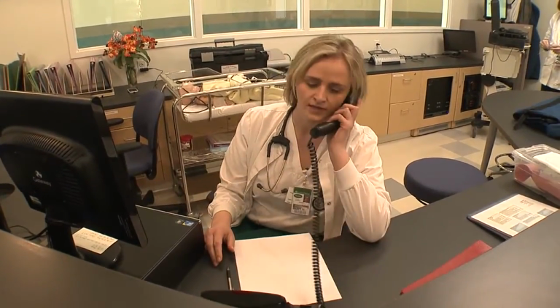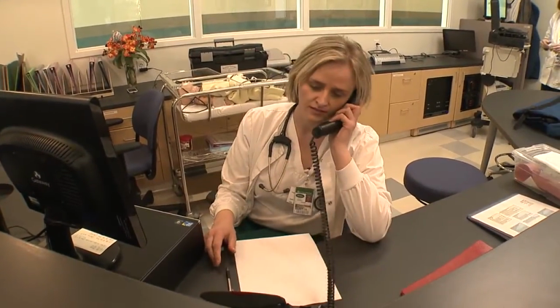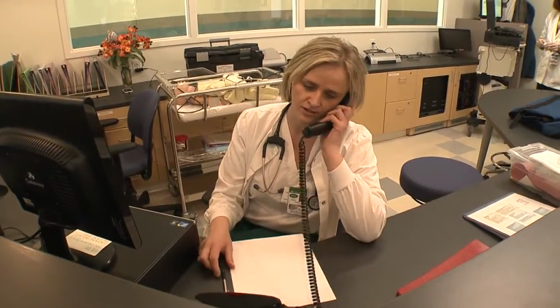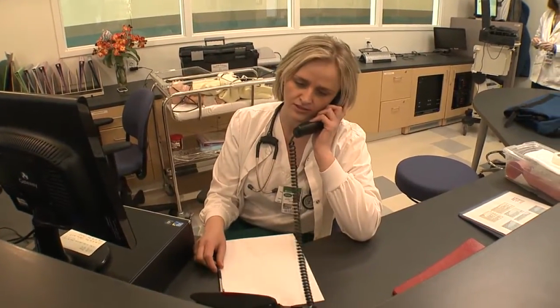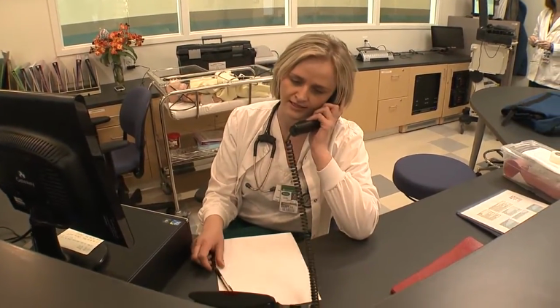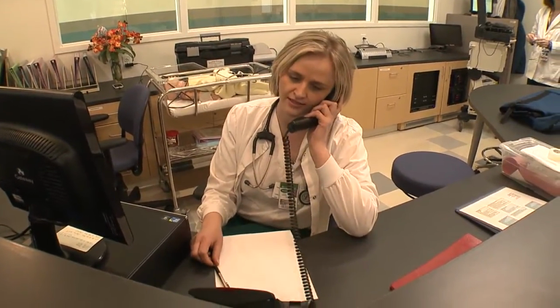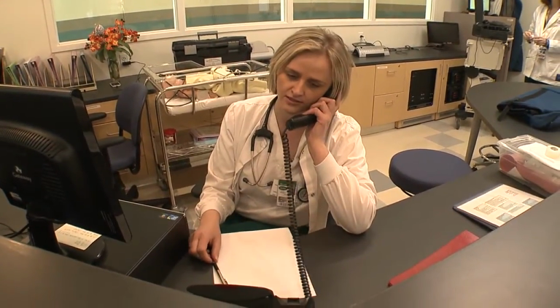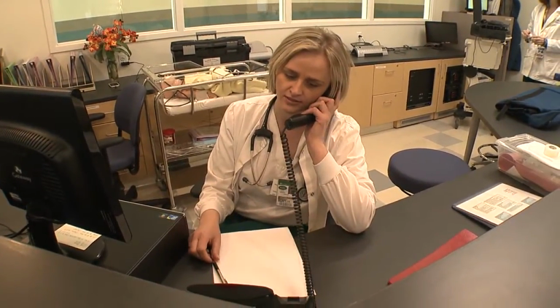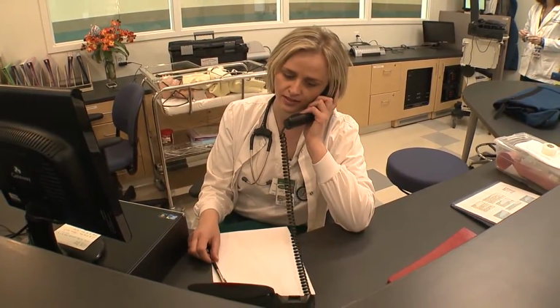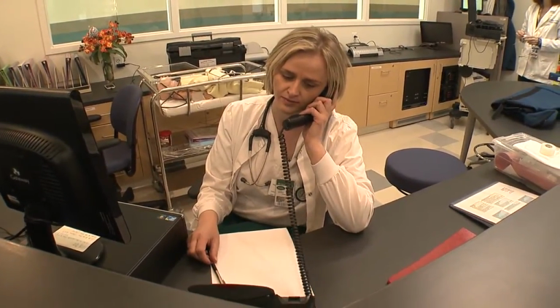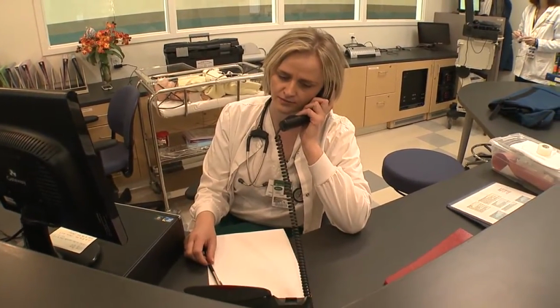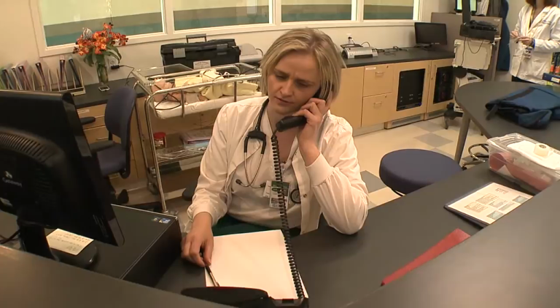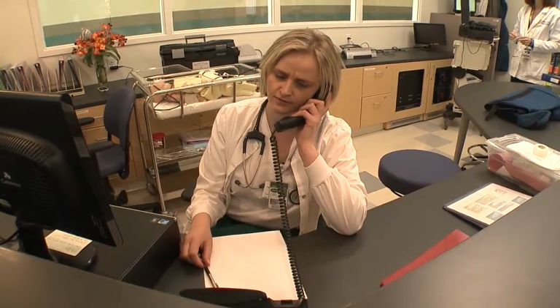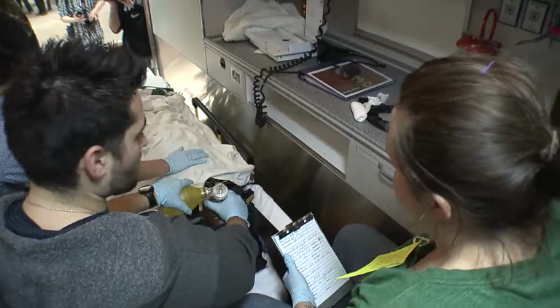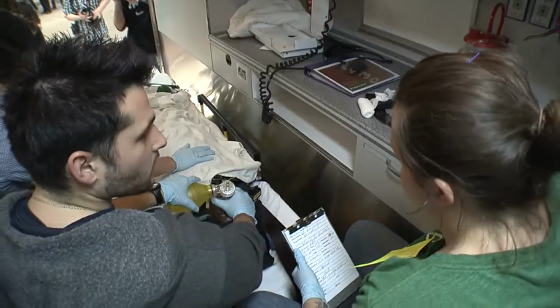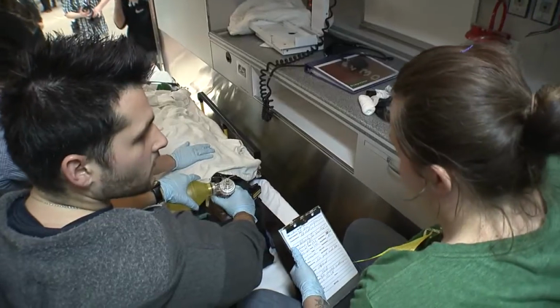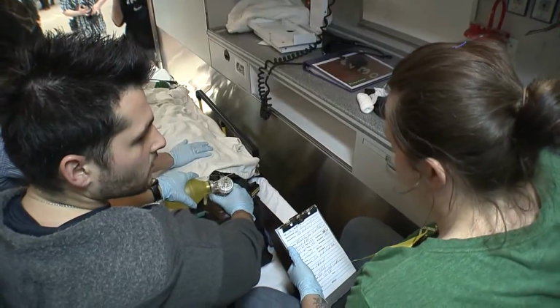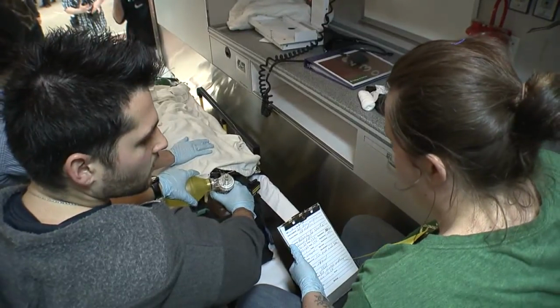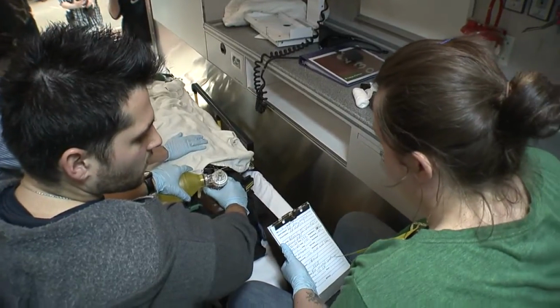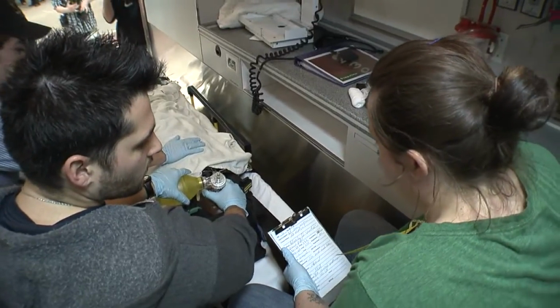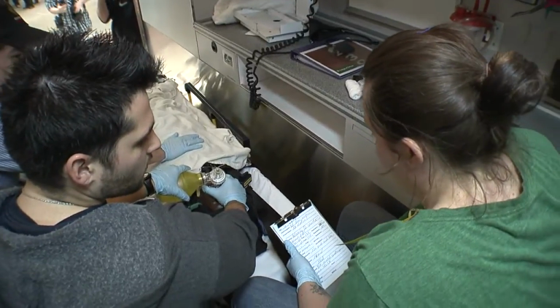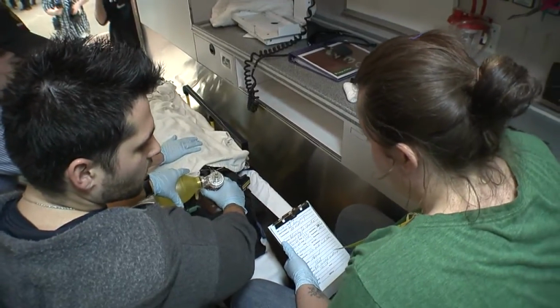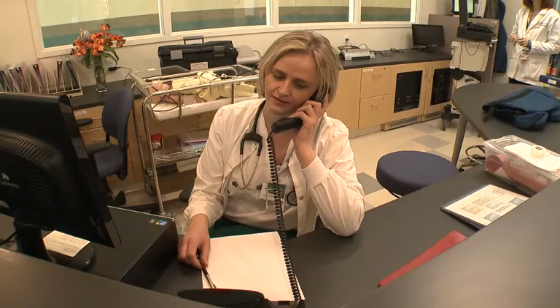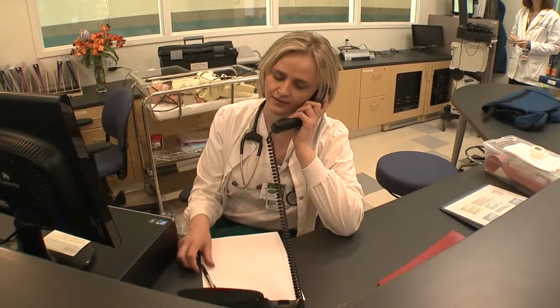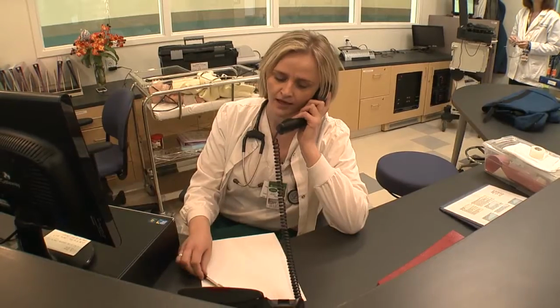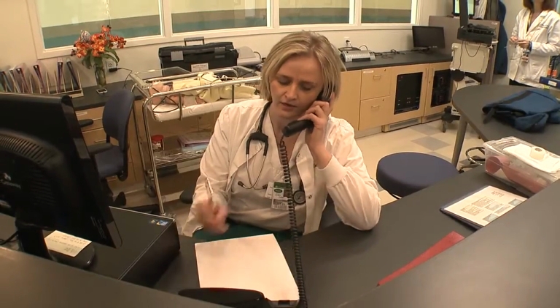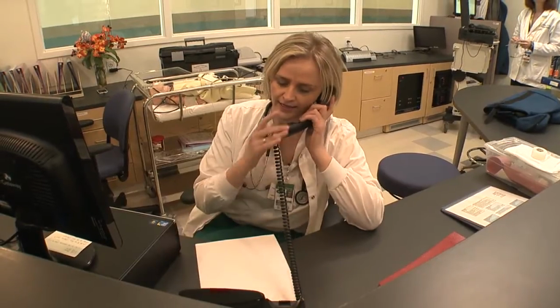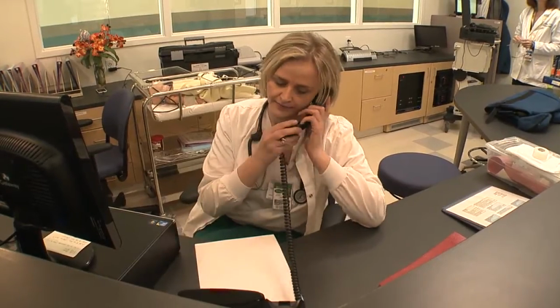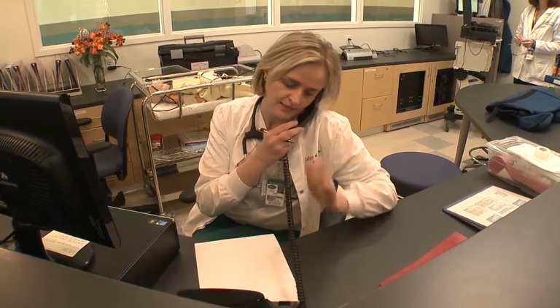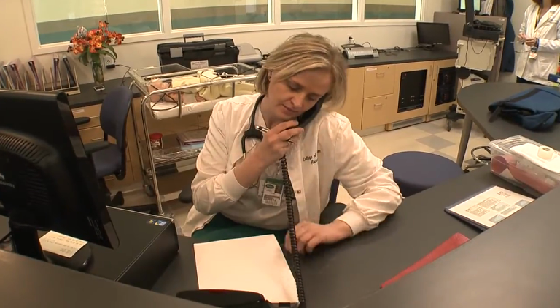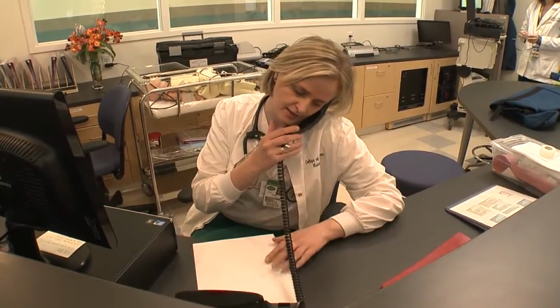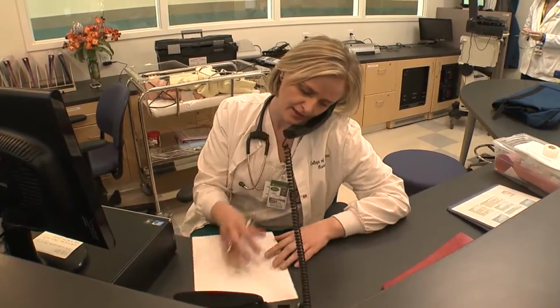Hello, this is Nurse Natalia at COD Sim Hospital. This is Medic Unit 123 from COD. Do you copy? Yes, I'm ready. Go ahead.